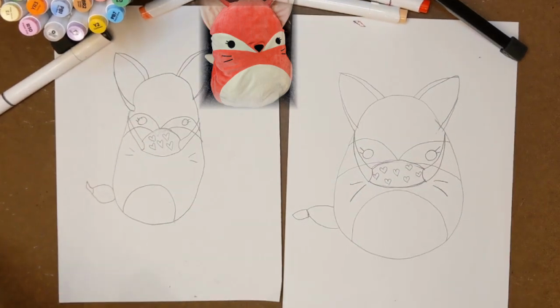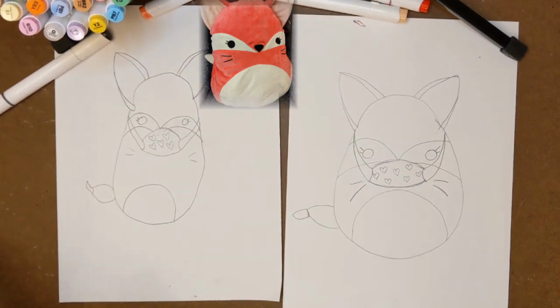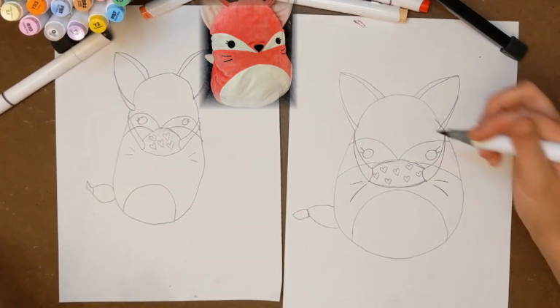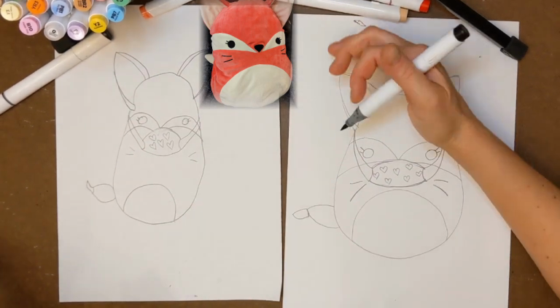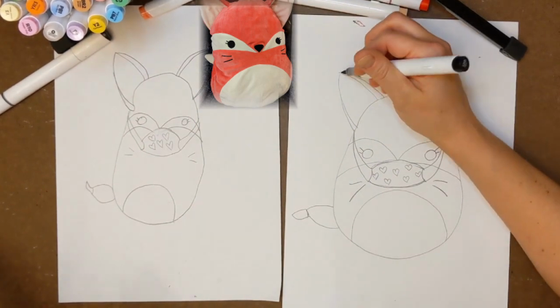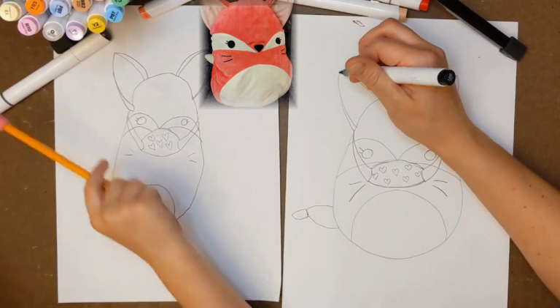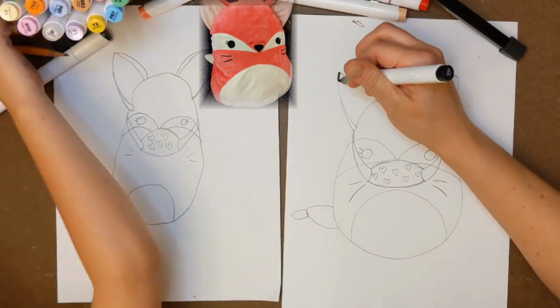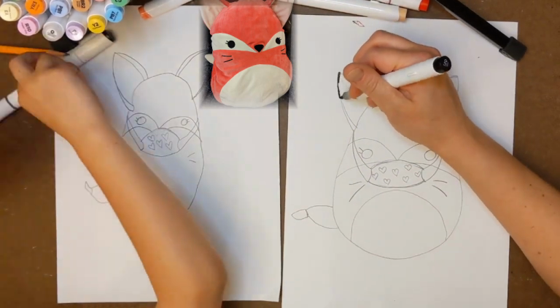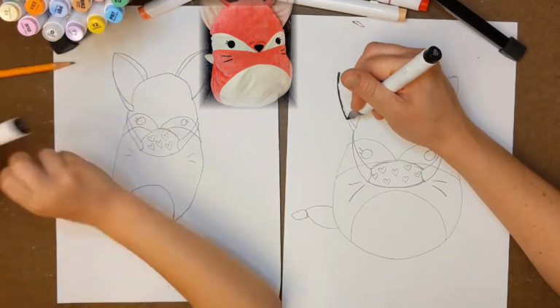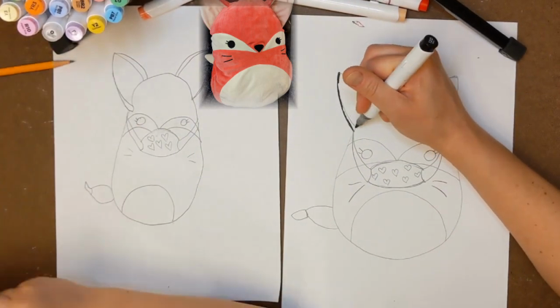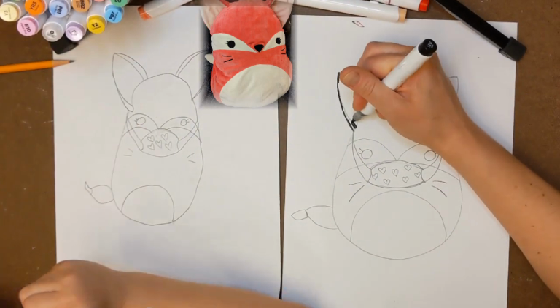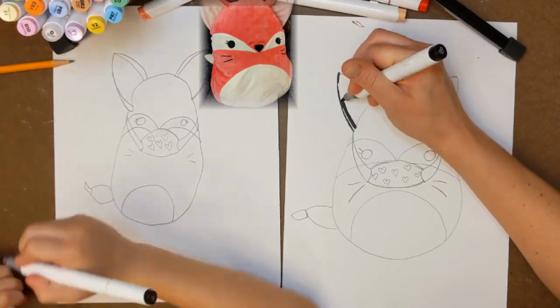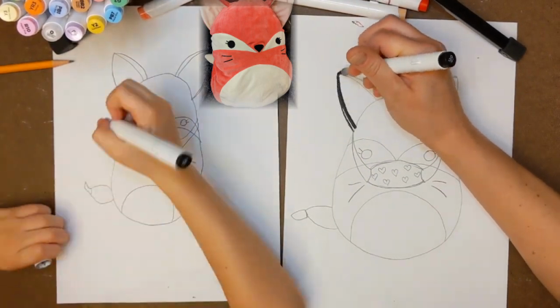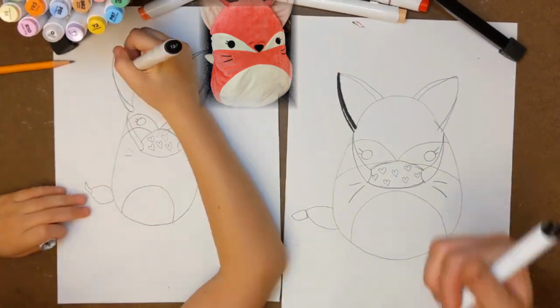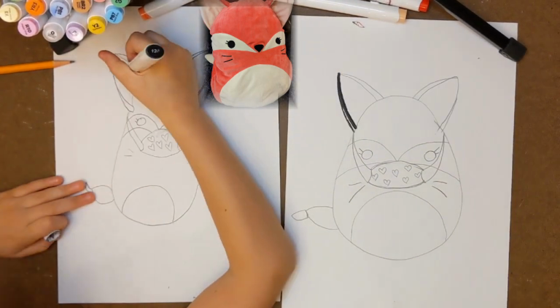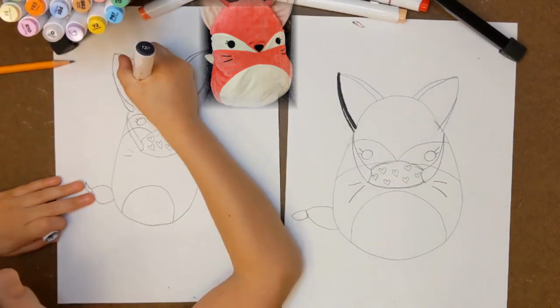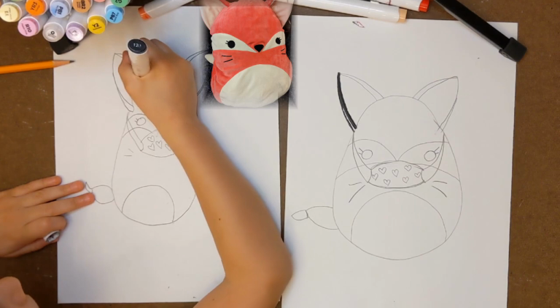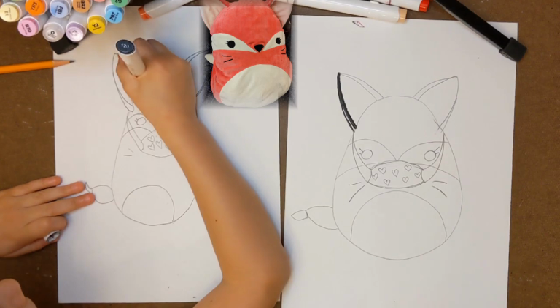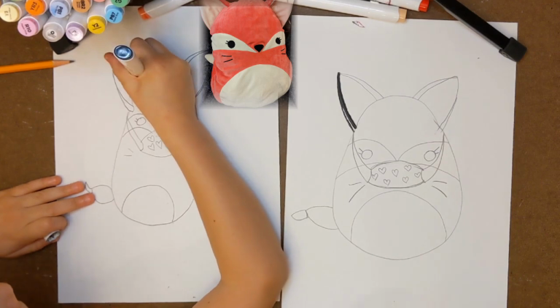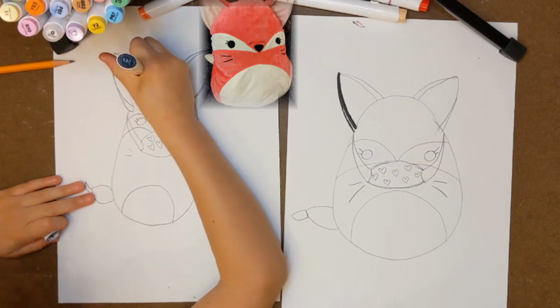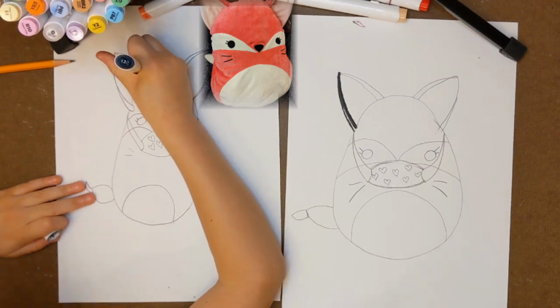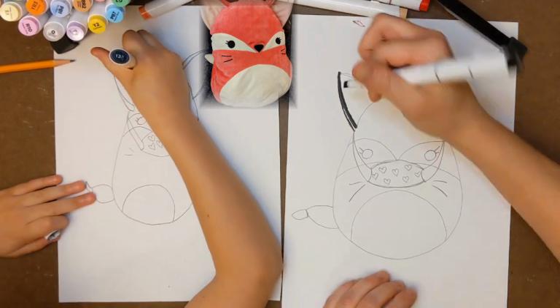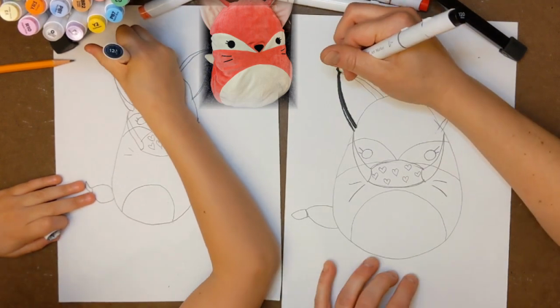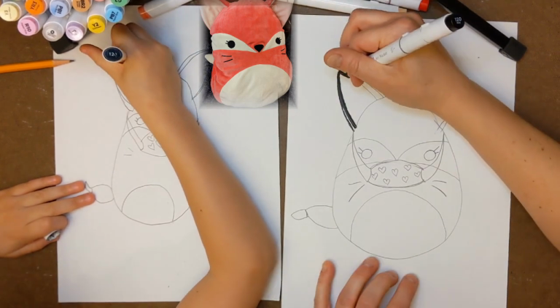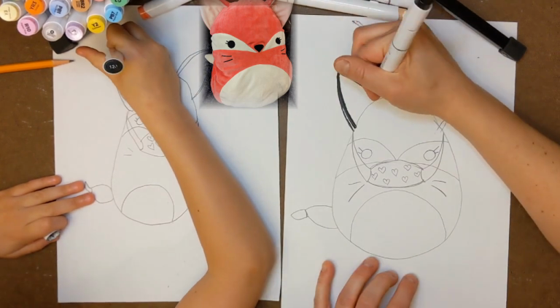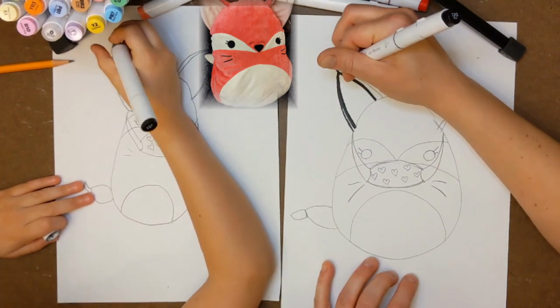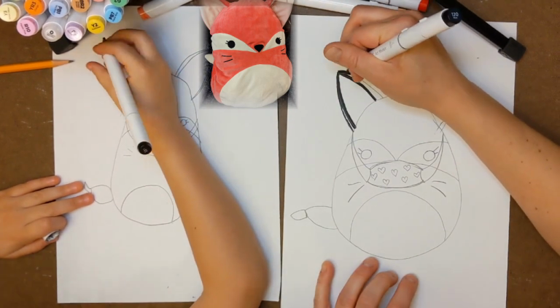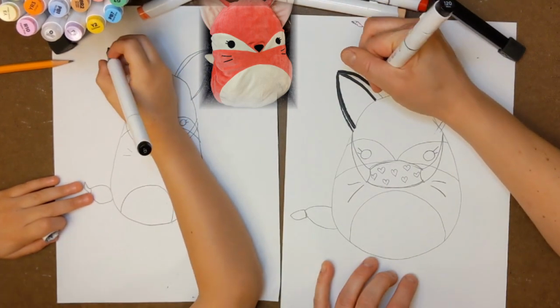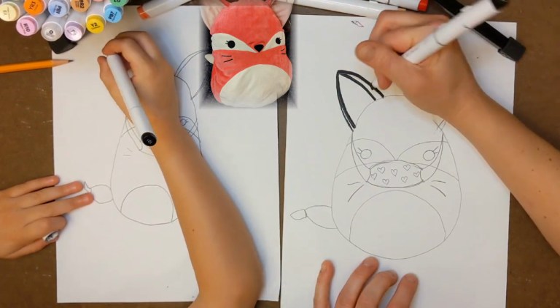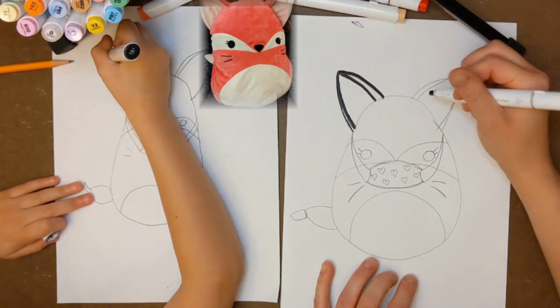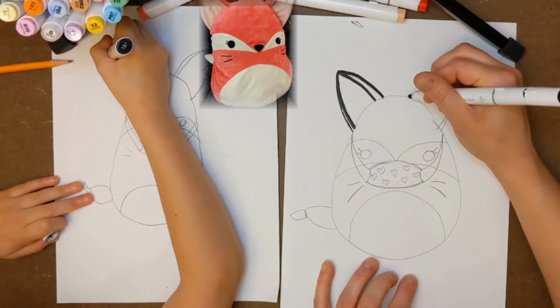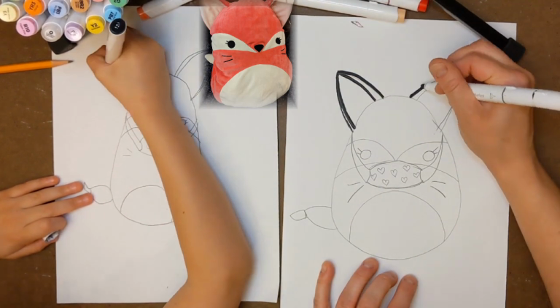Since we used pencil first, the next step is to trace over the pencil lines with a black marker.